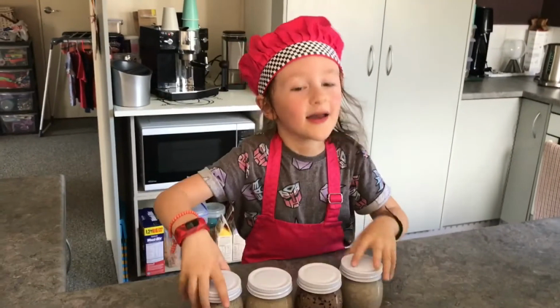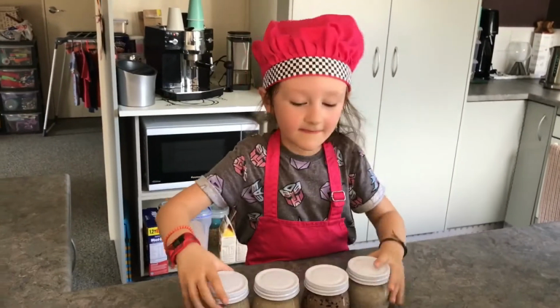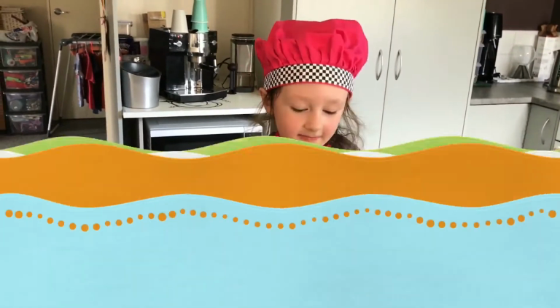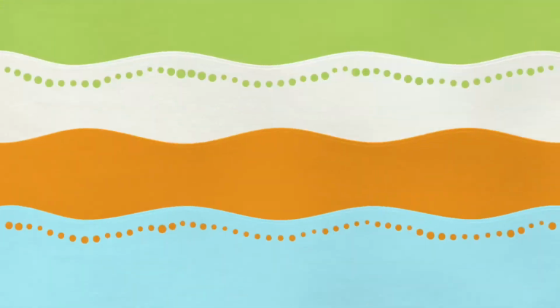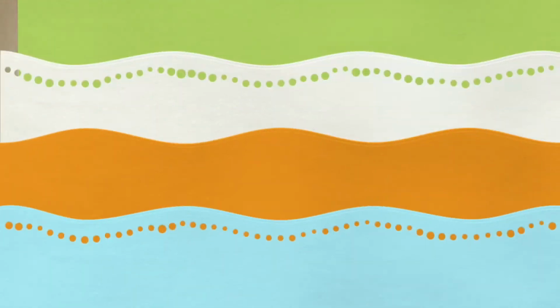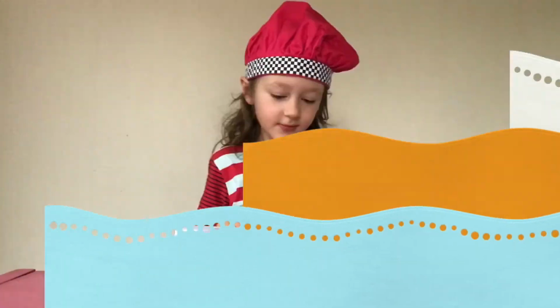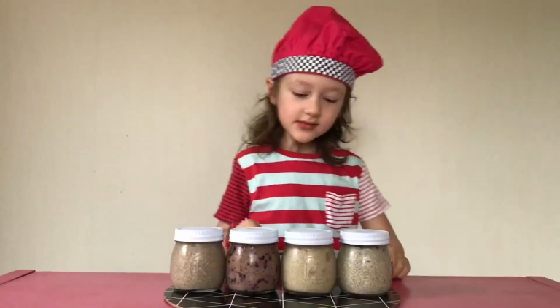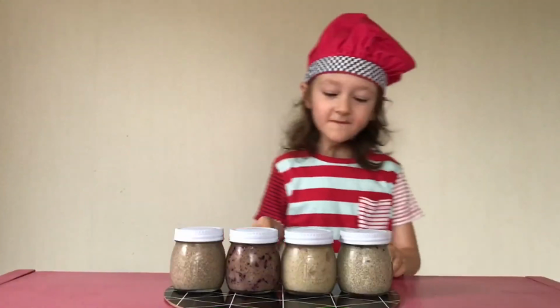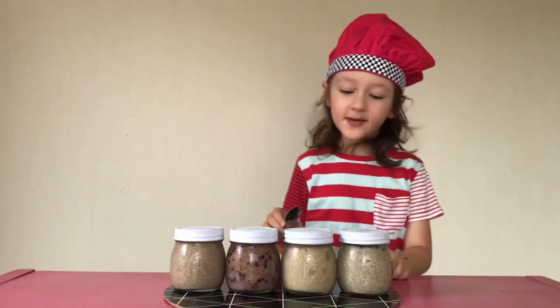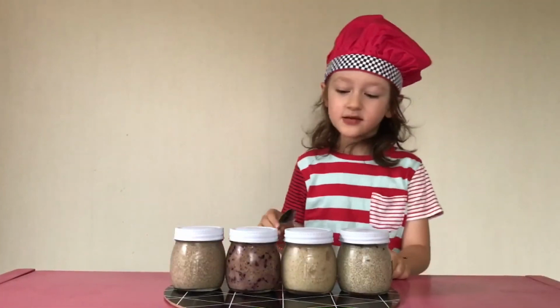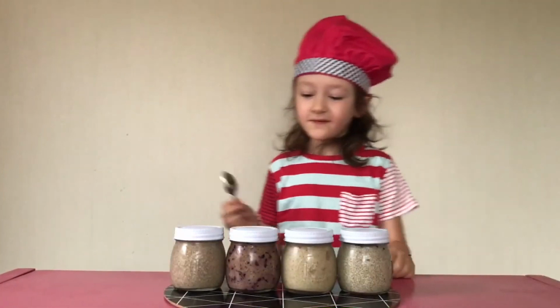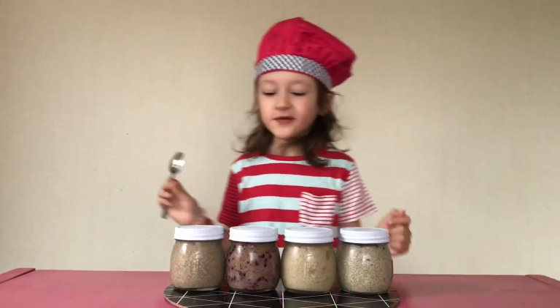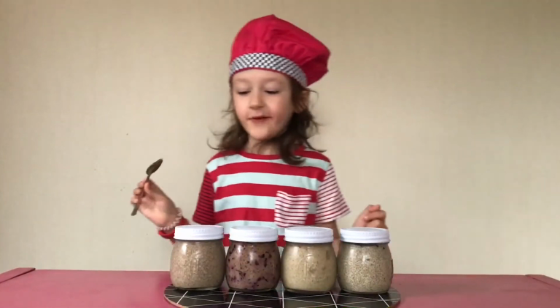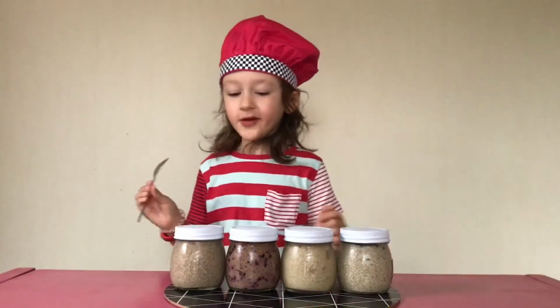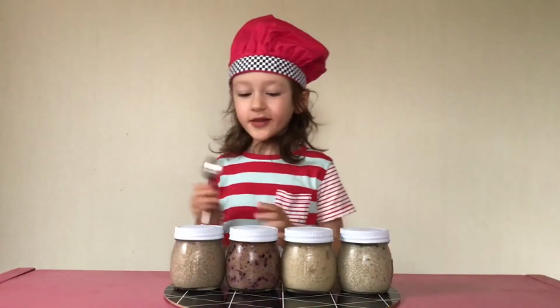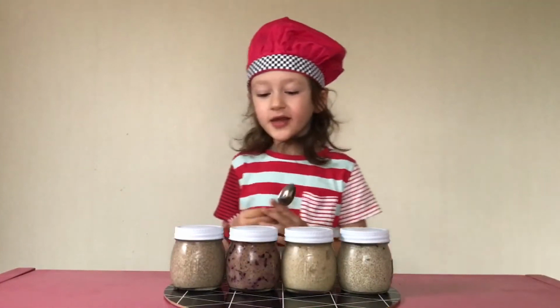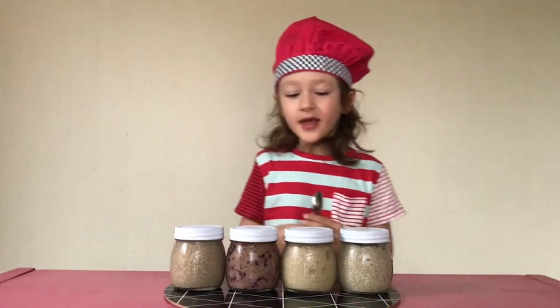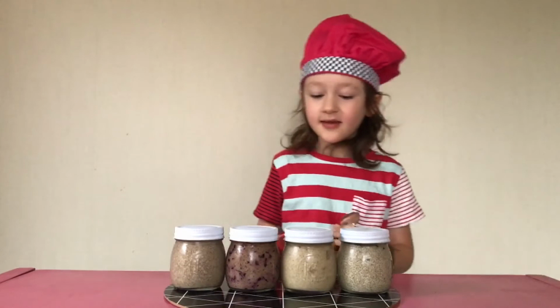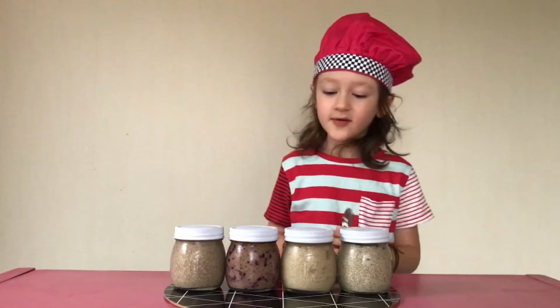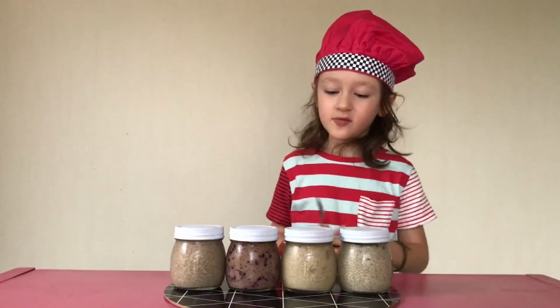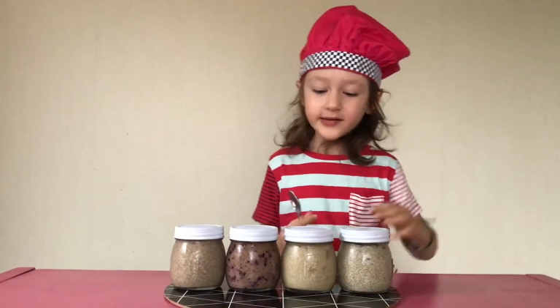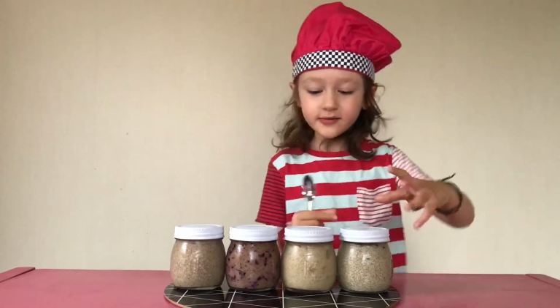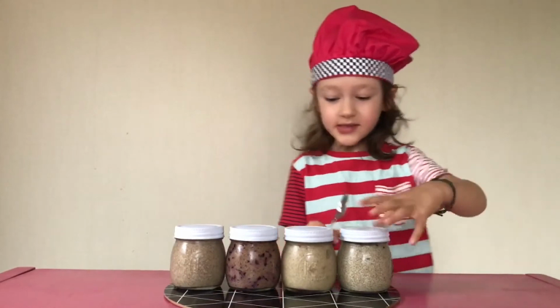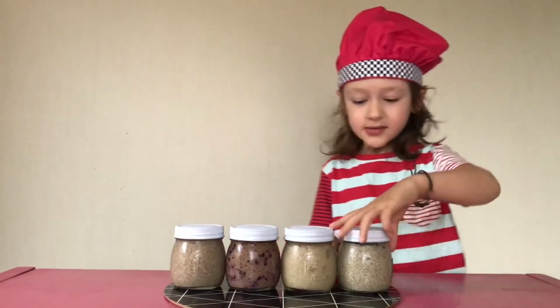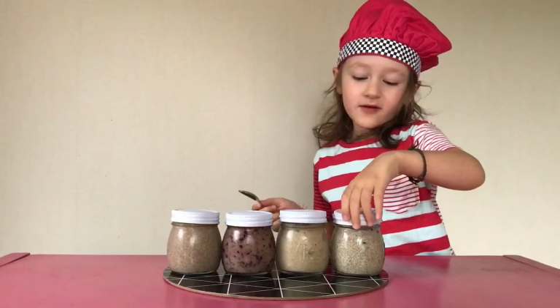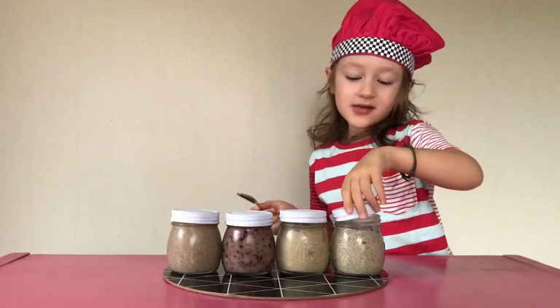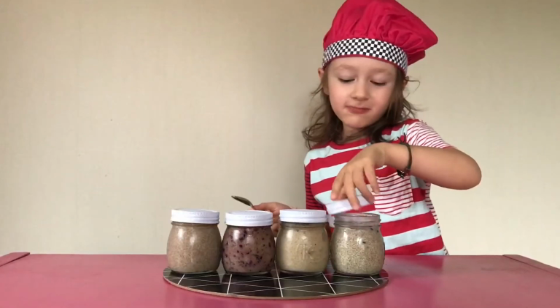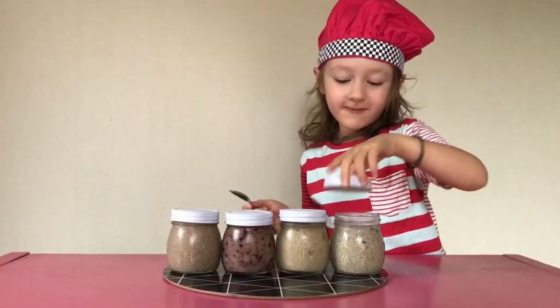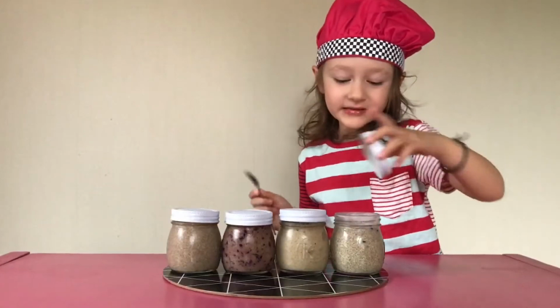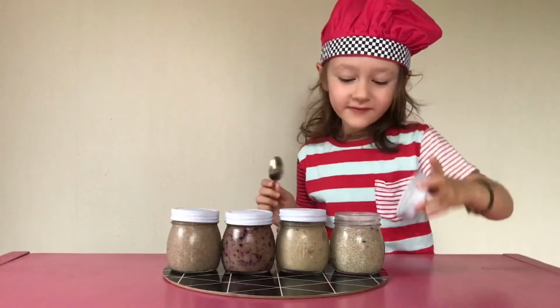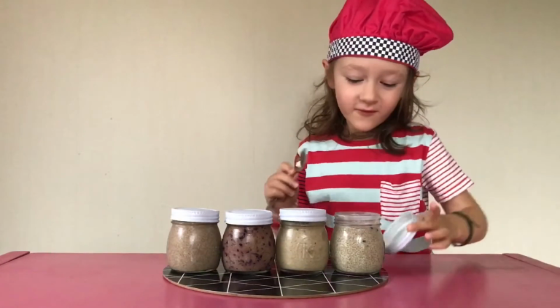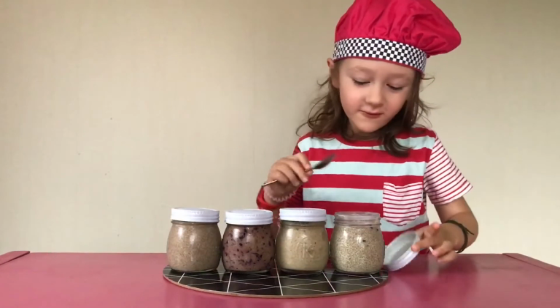The pots have been in the fridge overnight and now they're ready to eat. First up, the passion fruit.